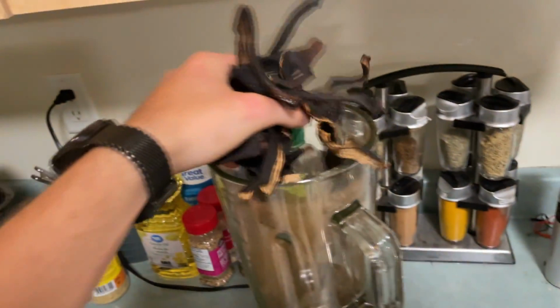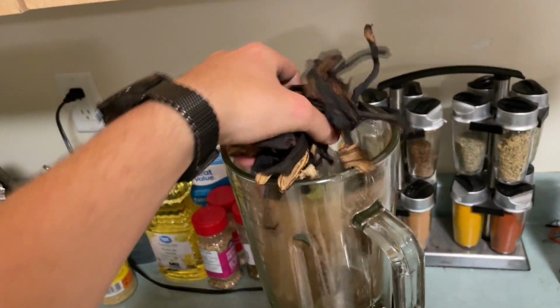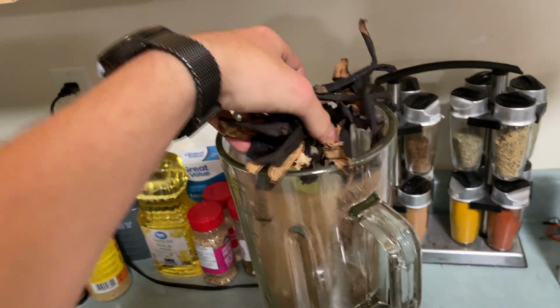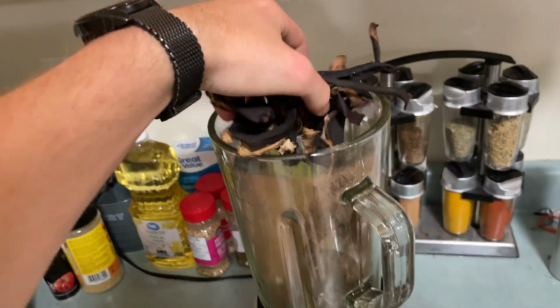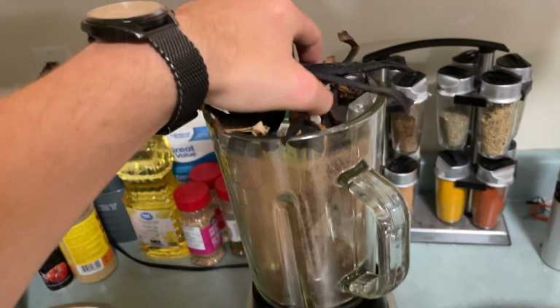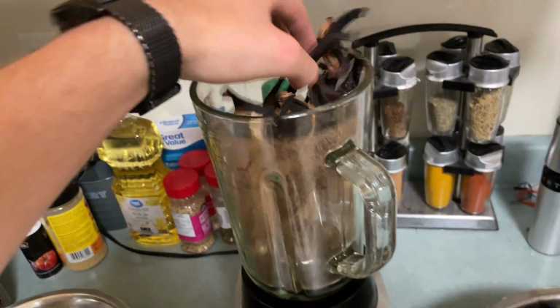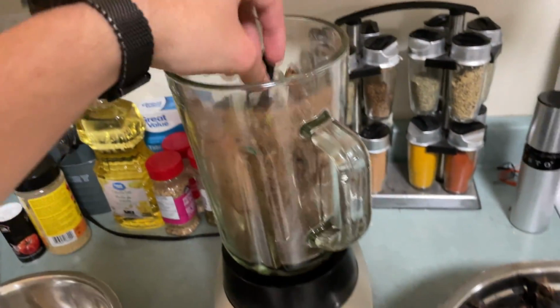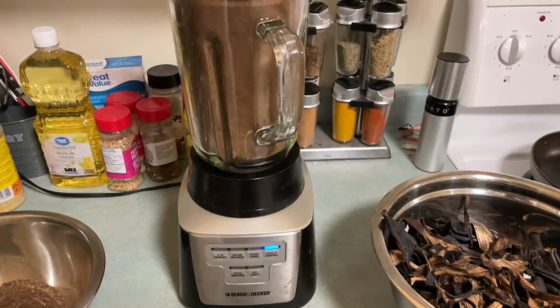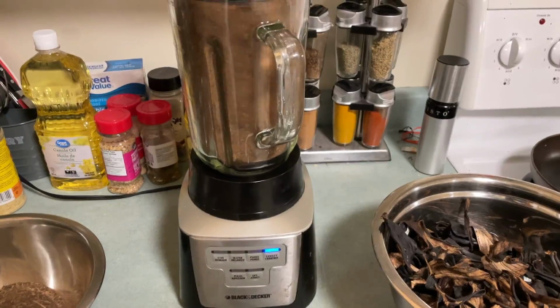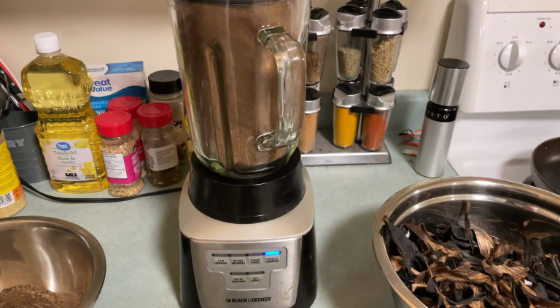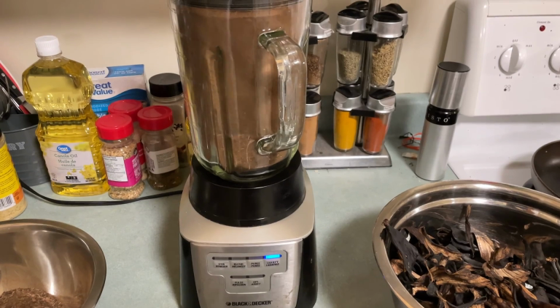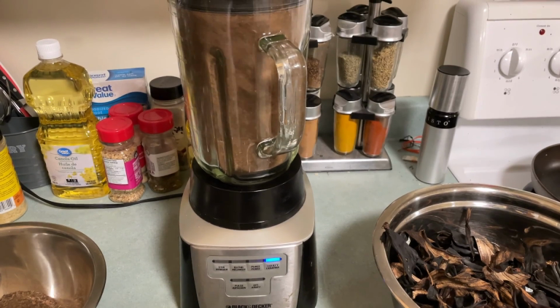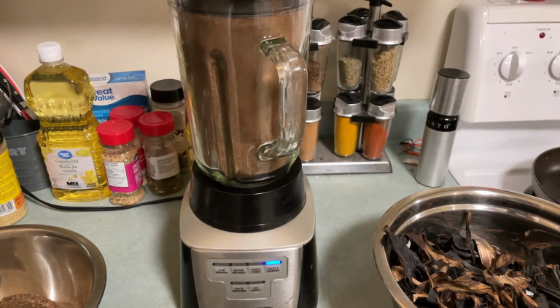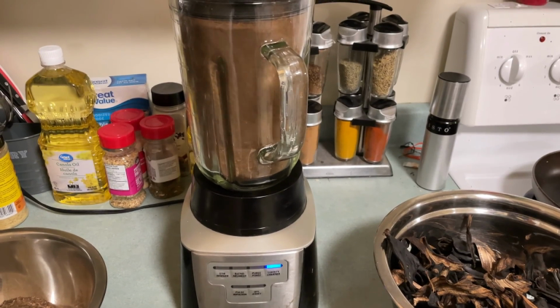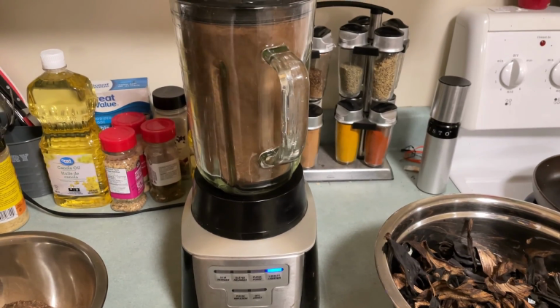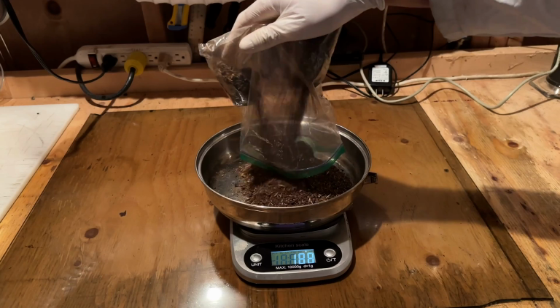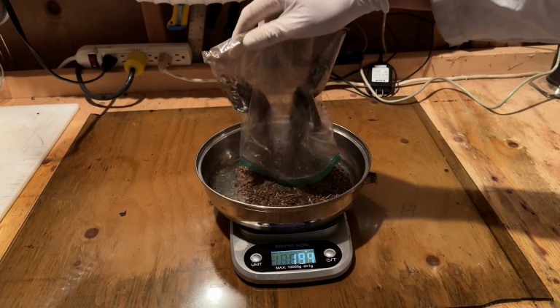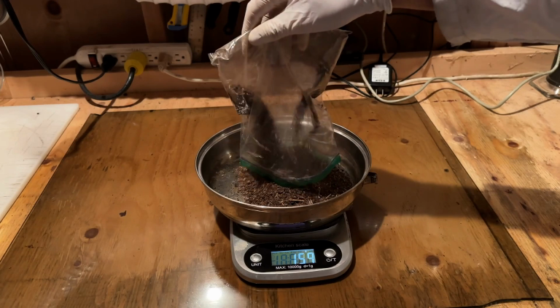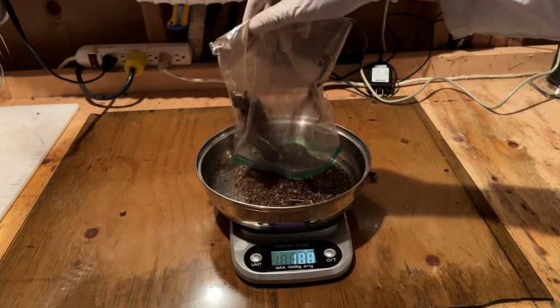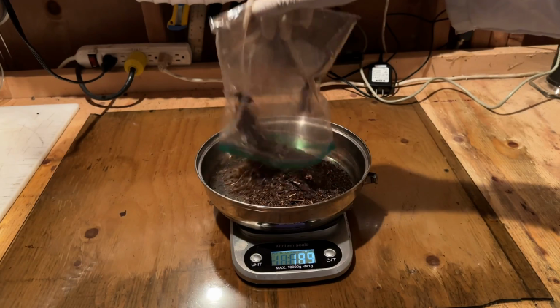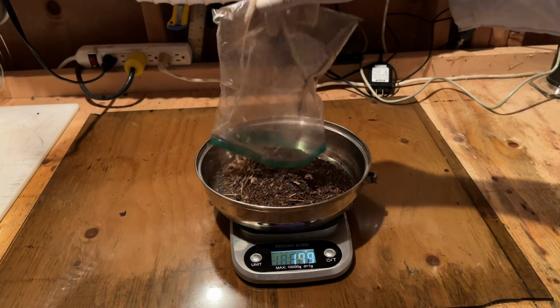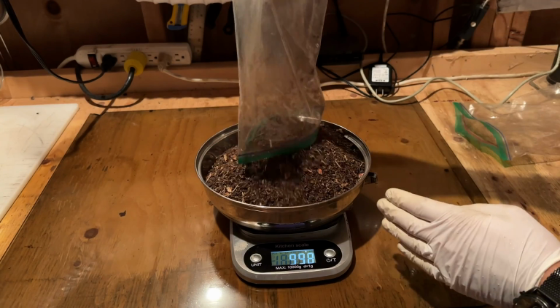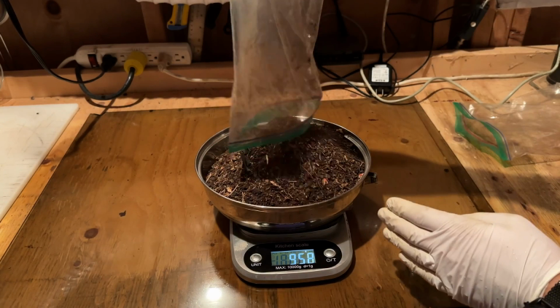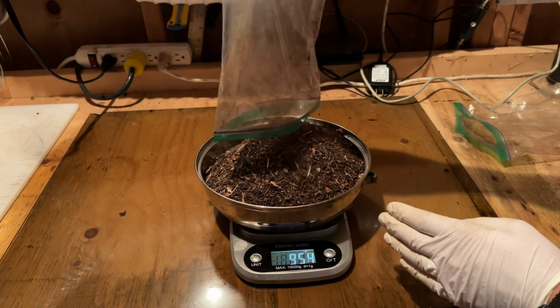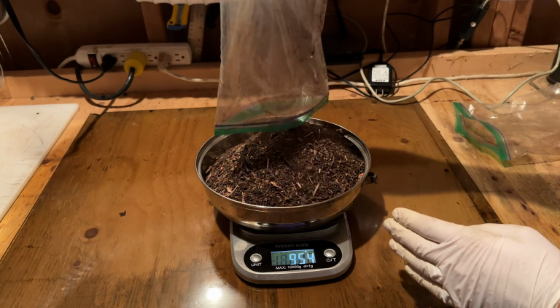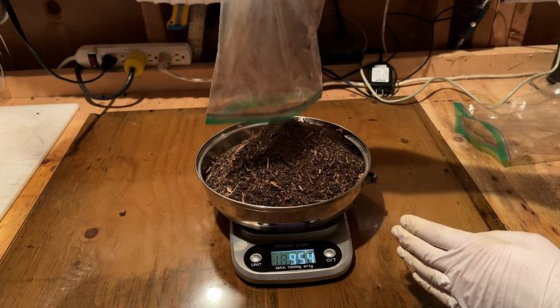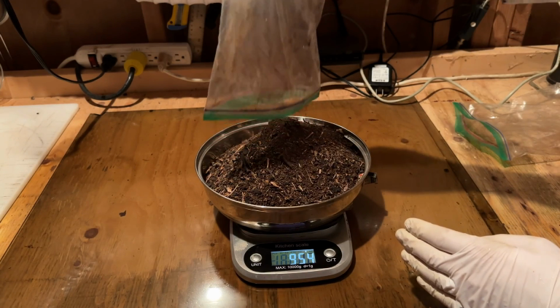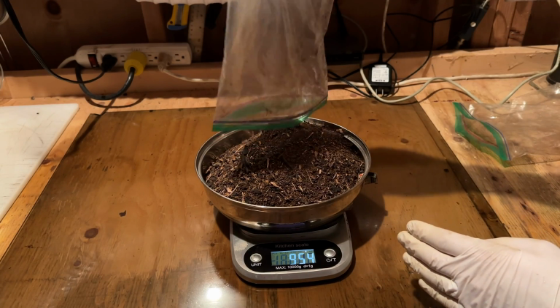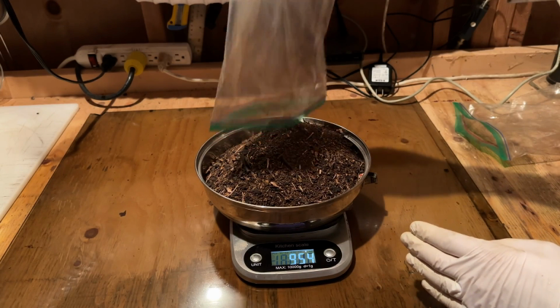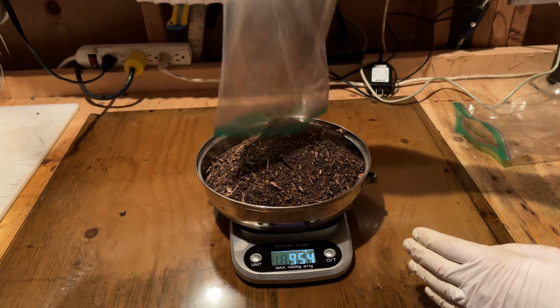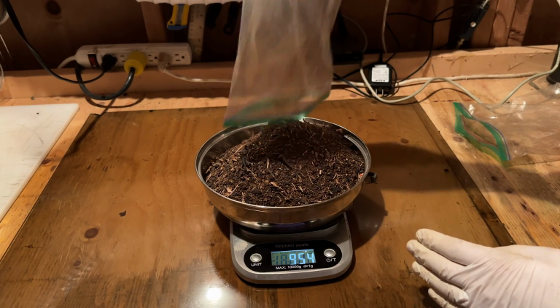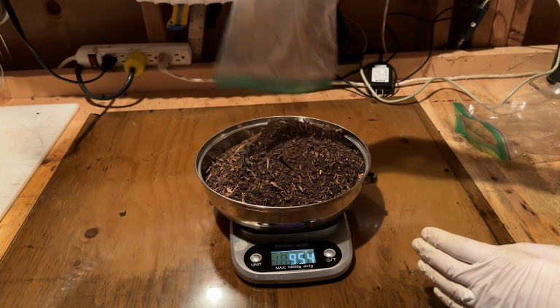Once fully dry, the peels were removed and crushed into a powder in a blender. In total, 954 grams of the dried peels were obtained.